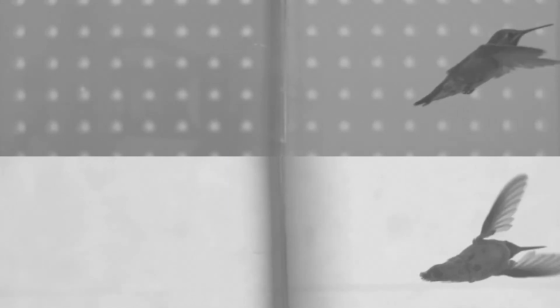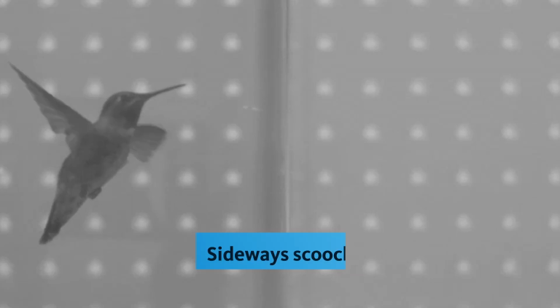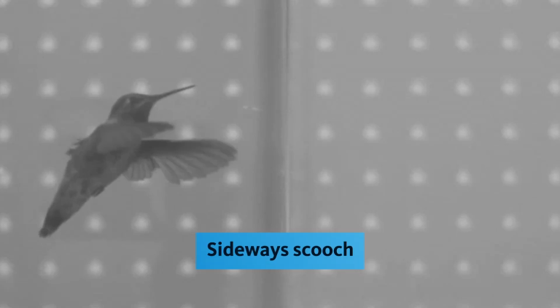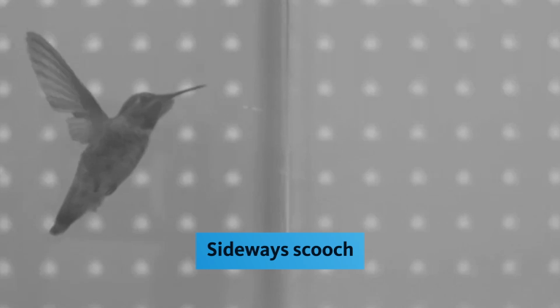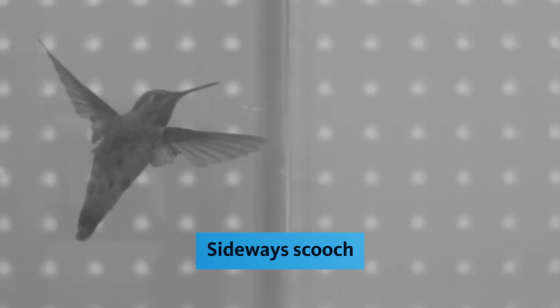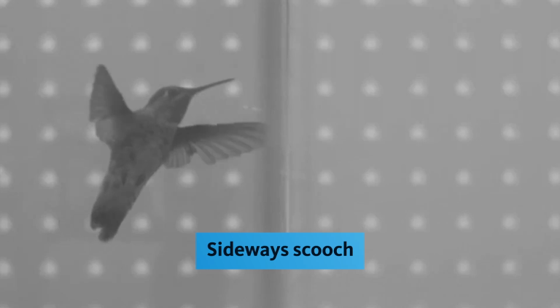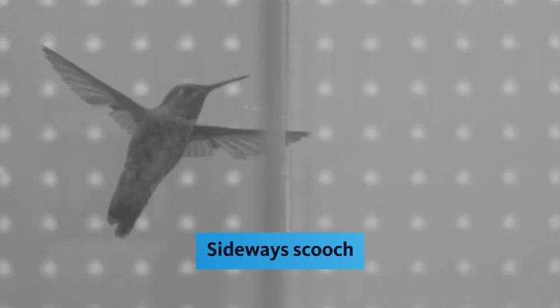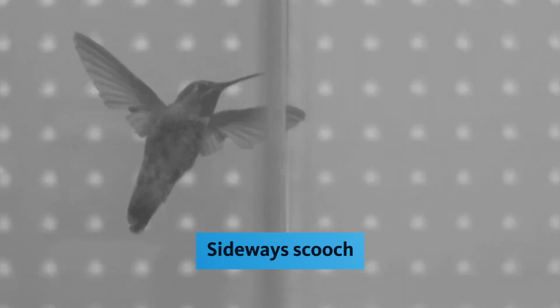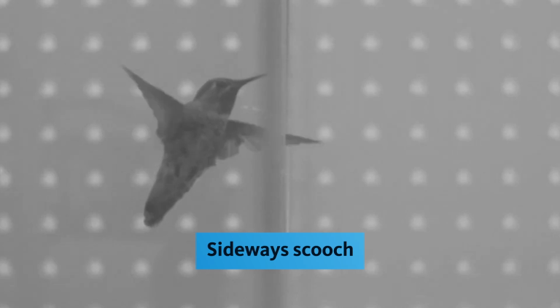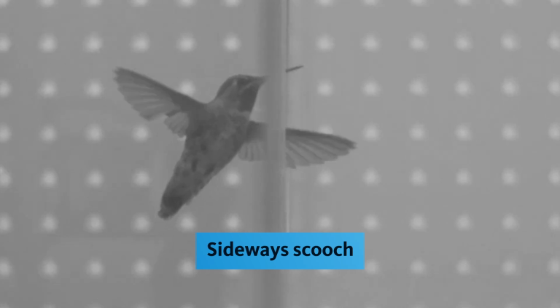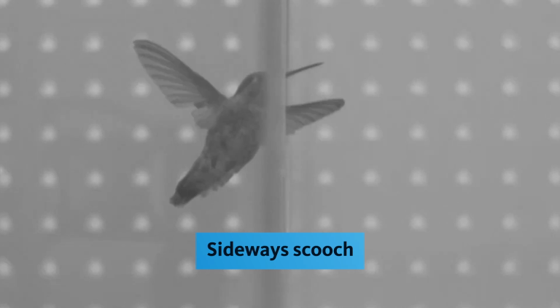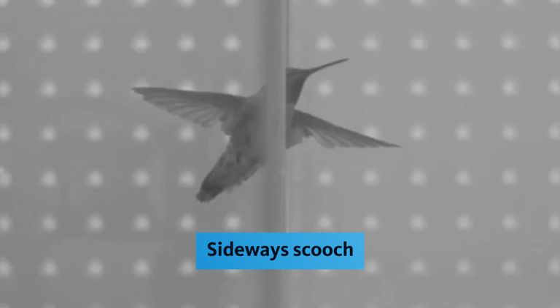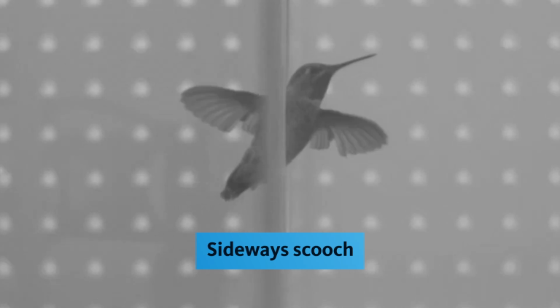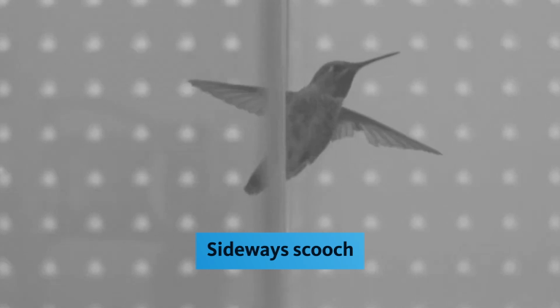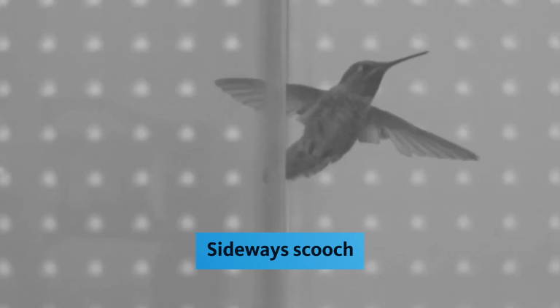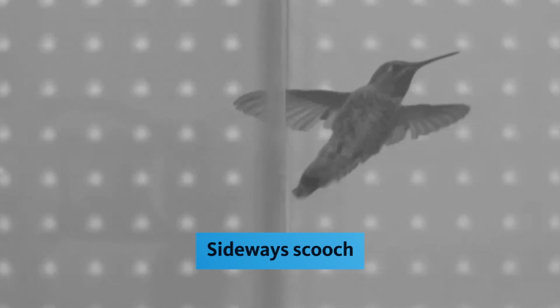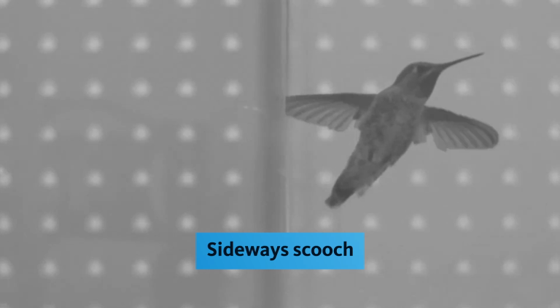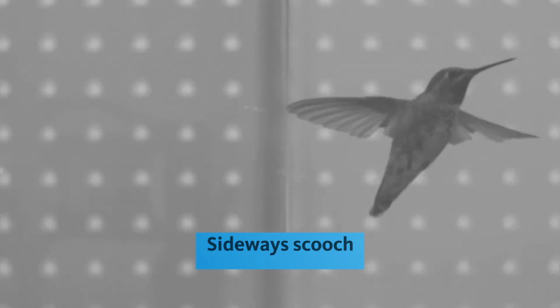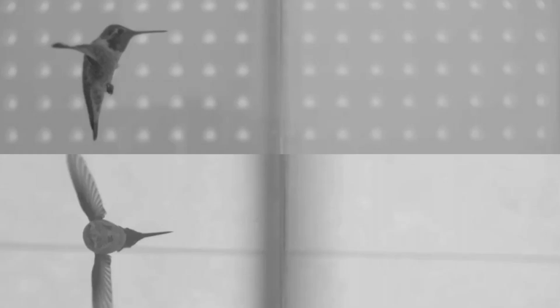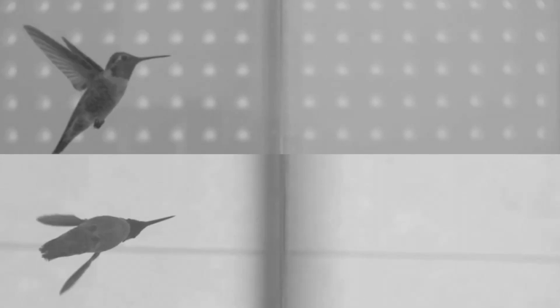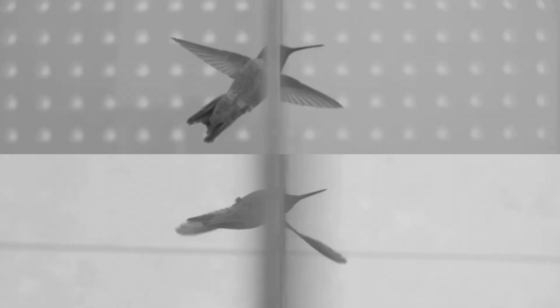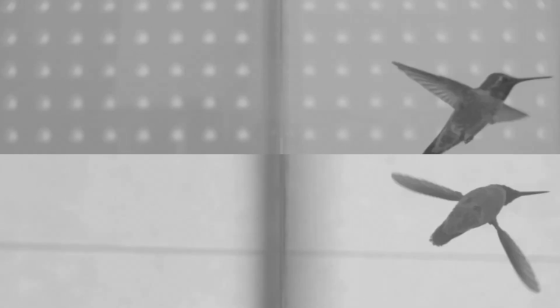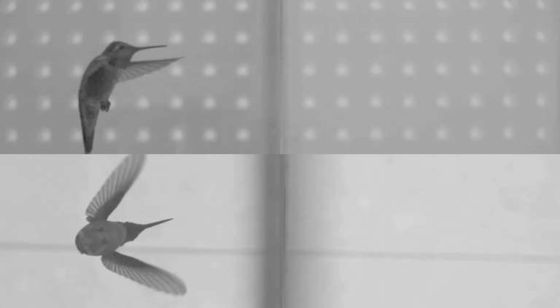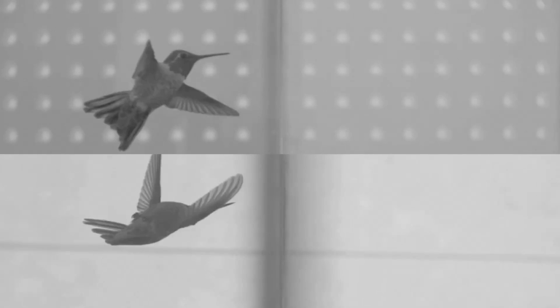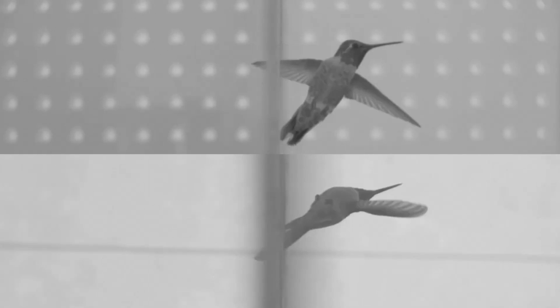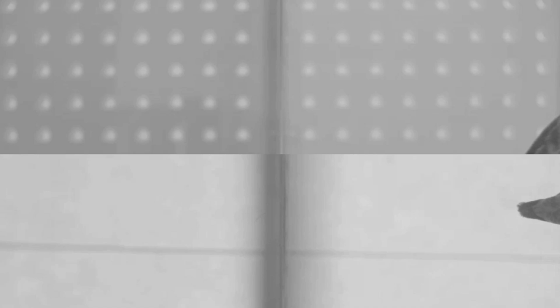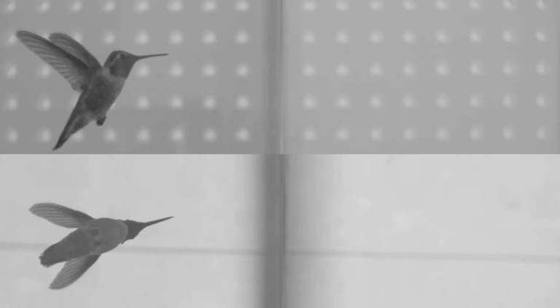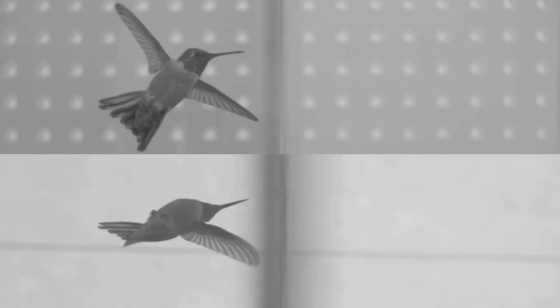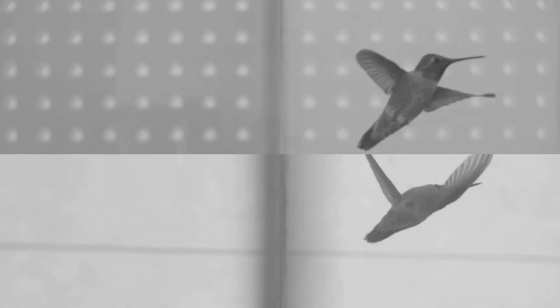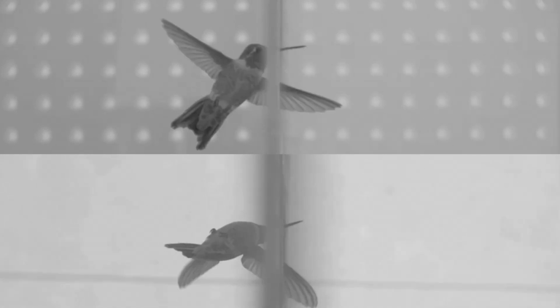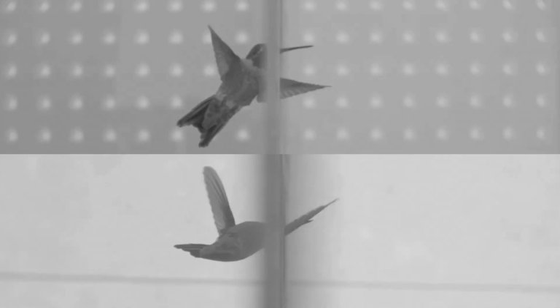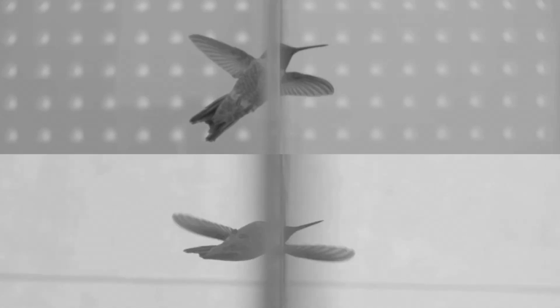The hummingbirds turned their bodies and flapped their wings. This technique helps them balance their weight using both wings.